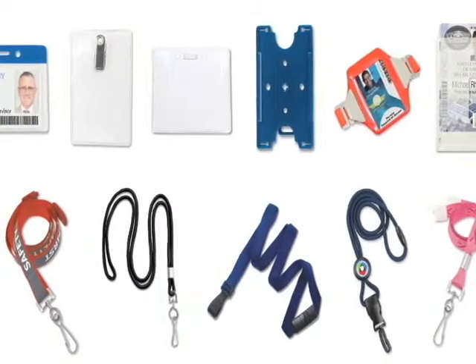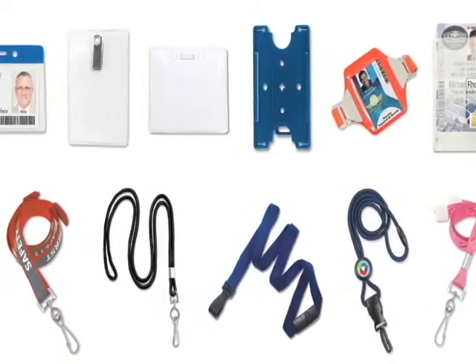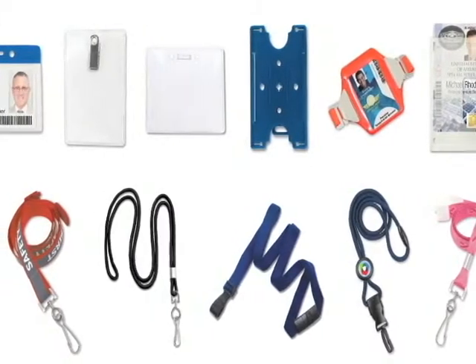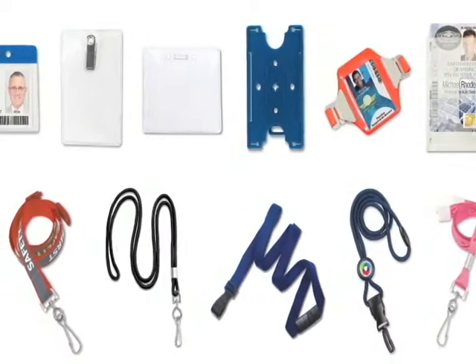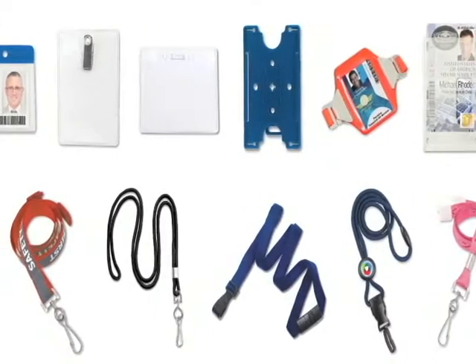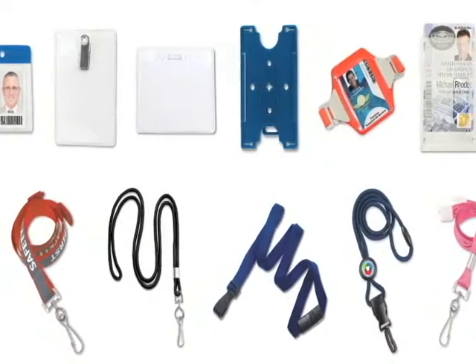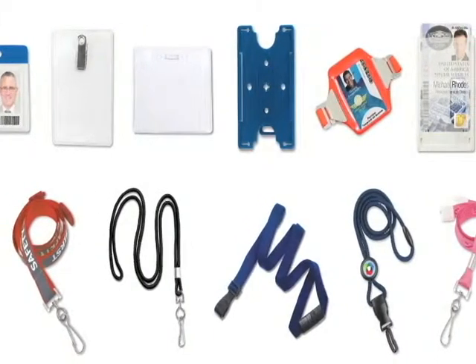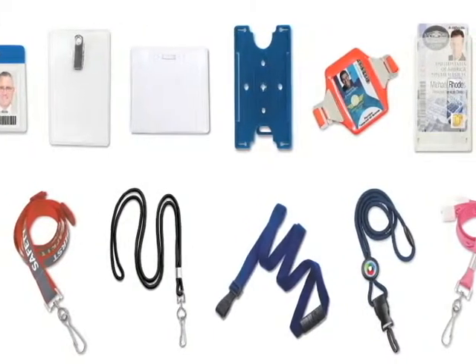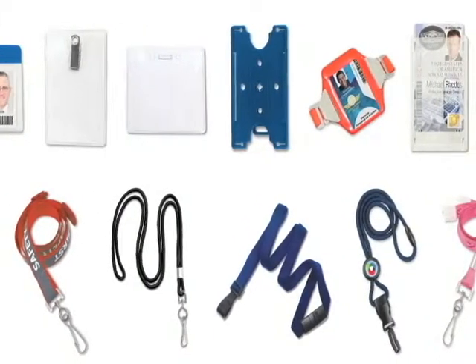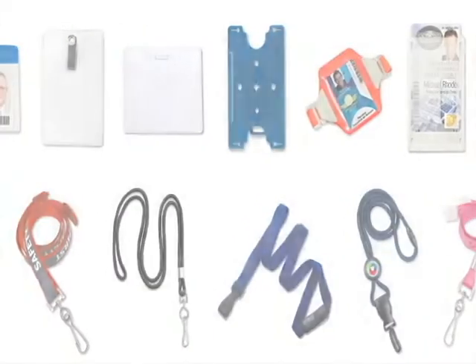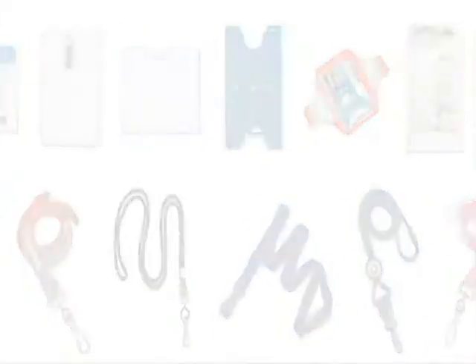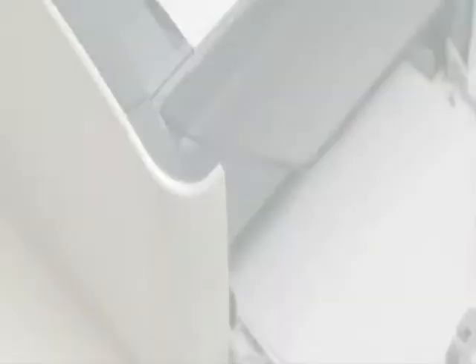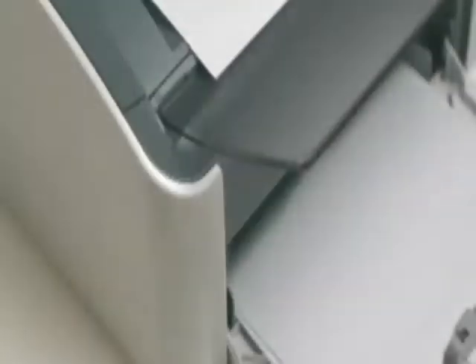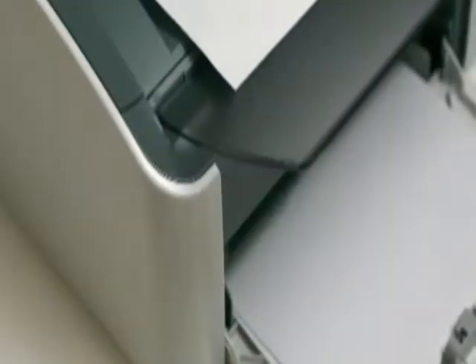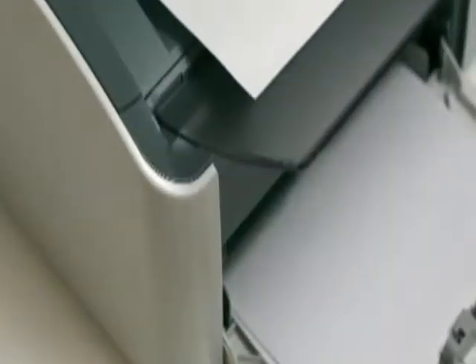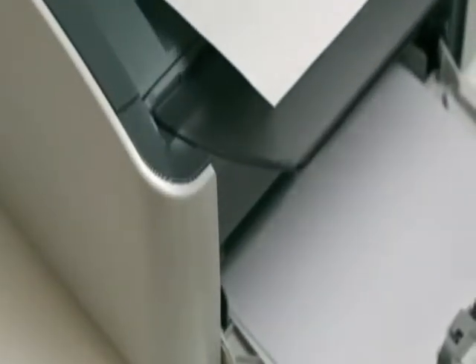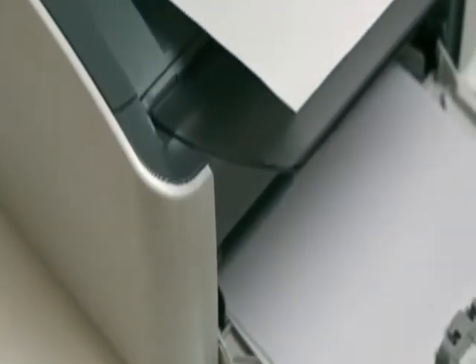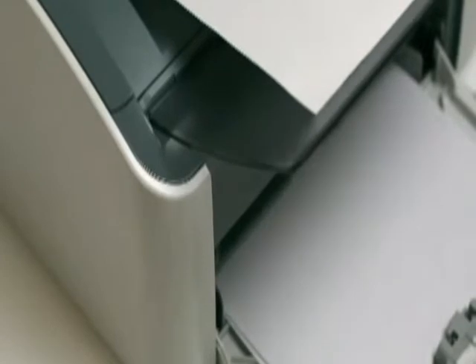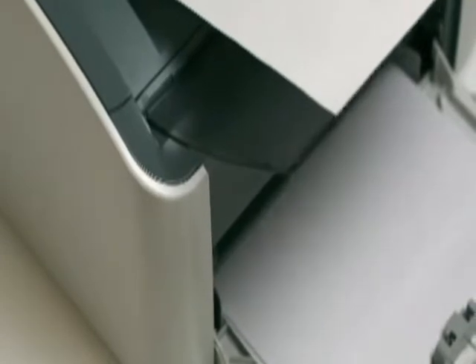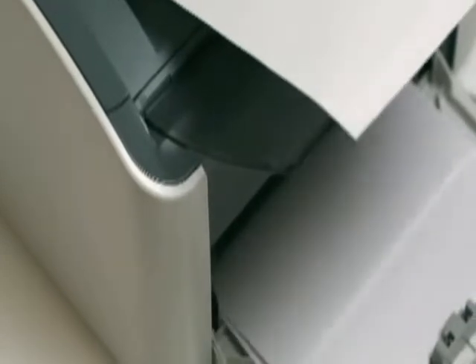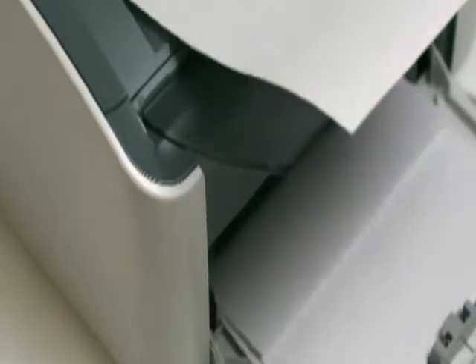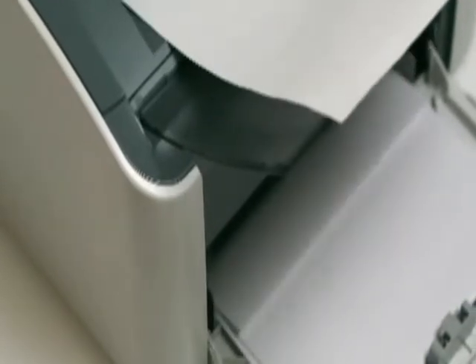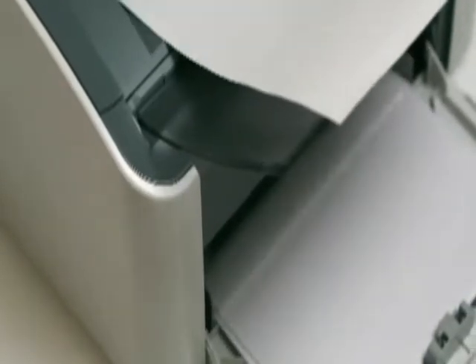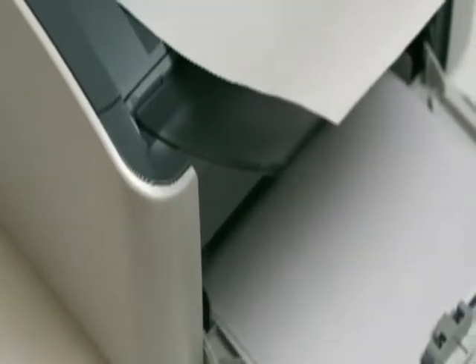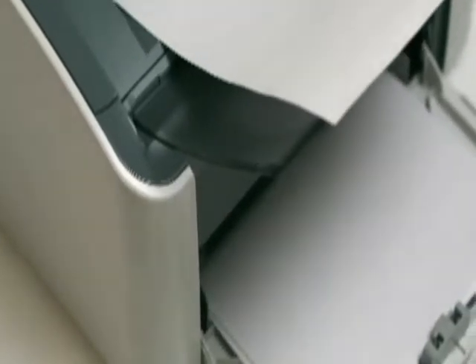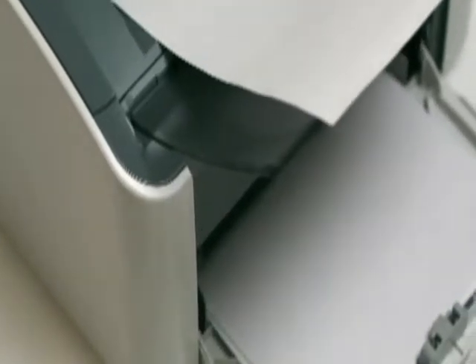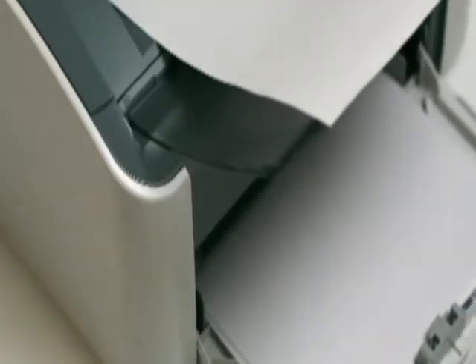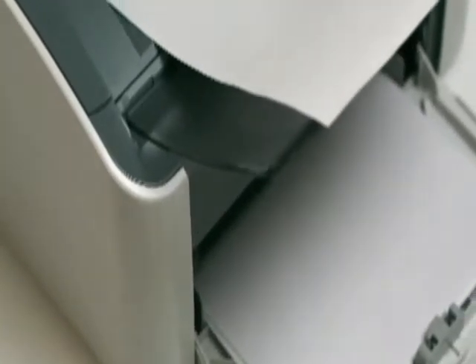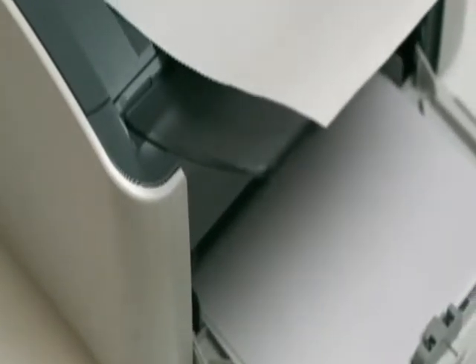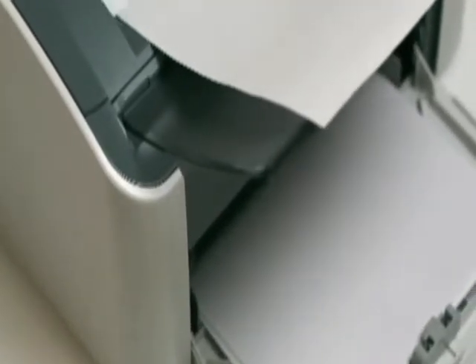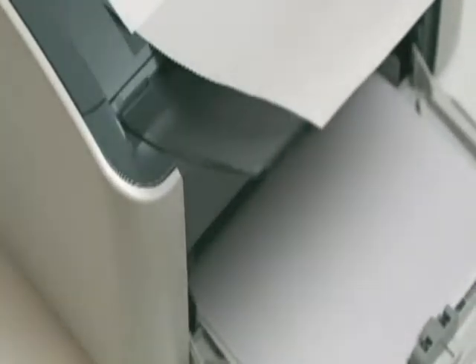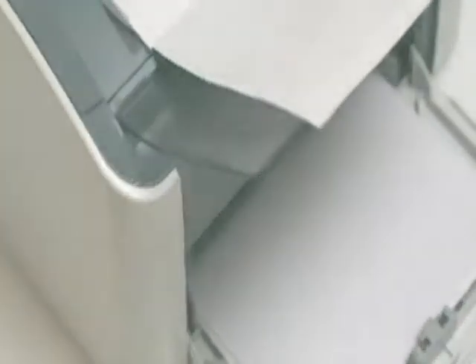And we now carry a complete line of inkjet and laser toner cartridges for all of your office printers, copiers, and fax machines.